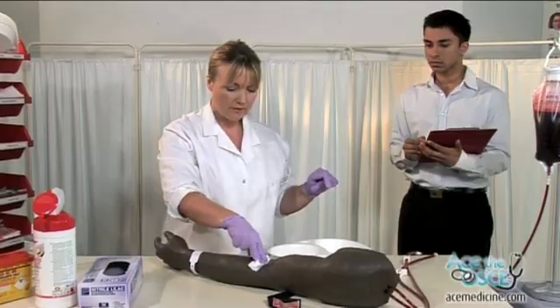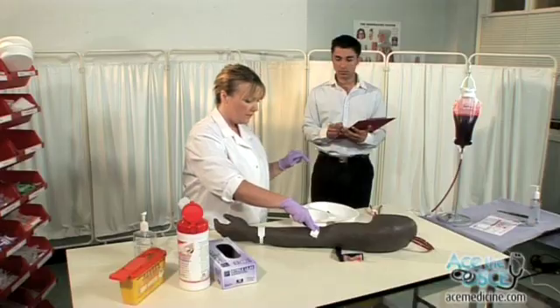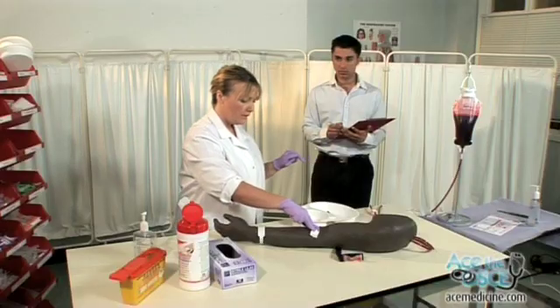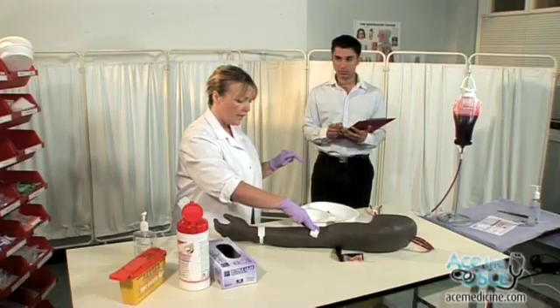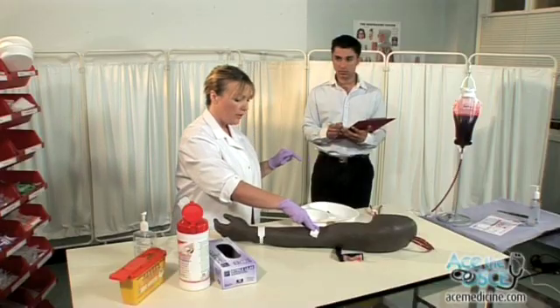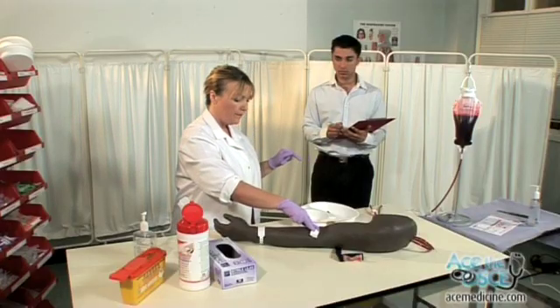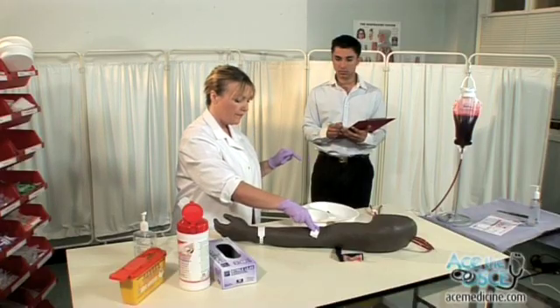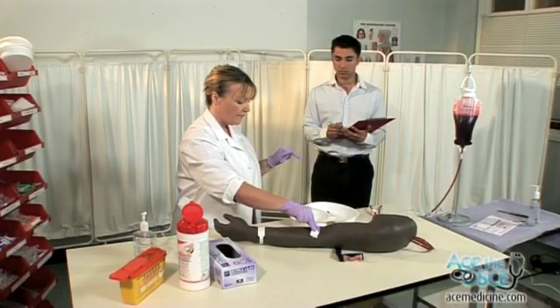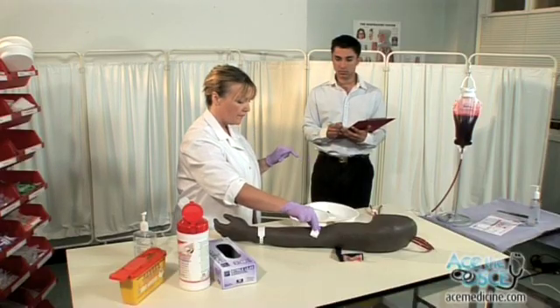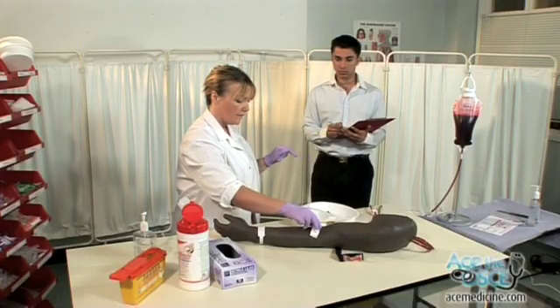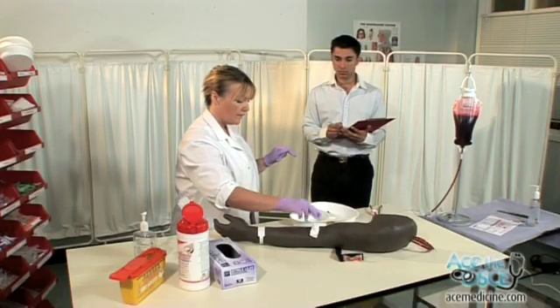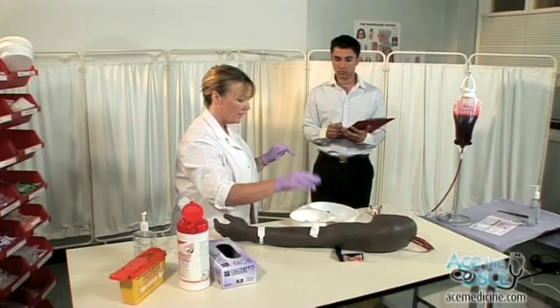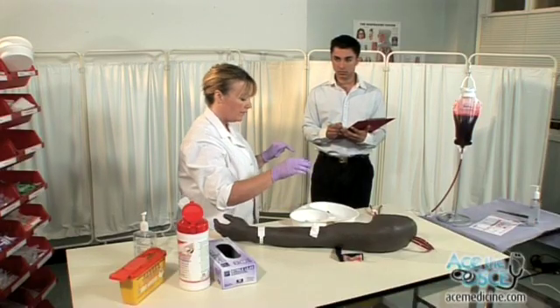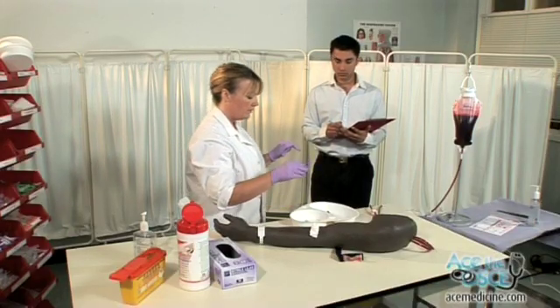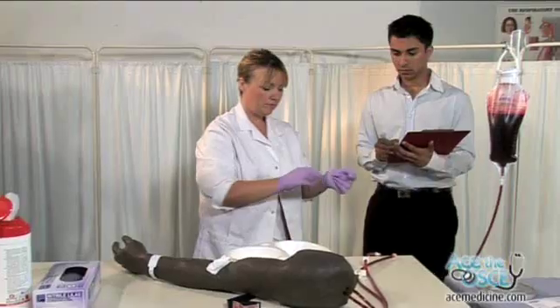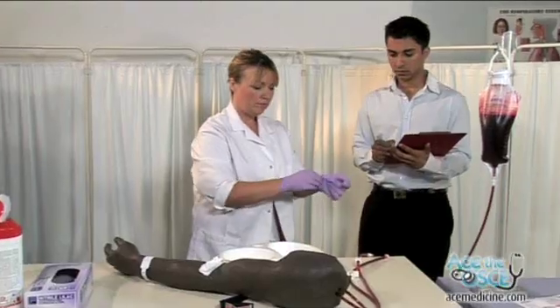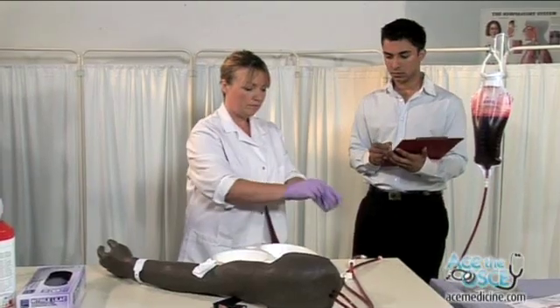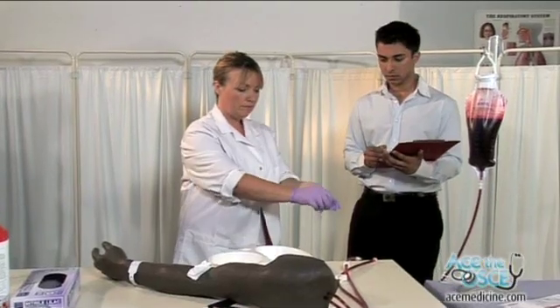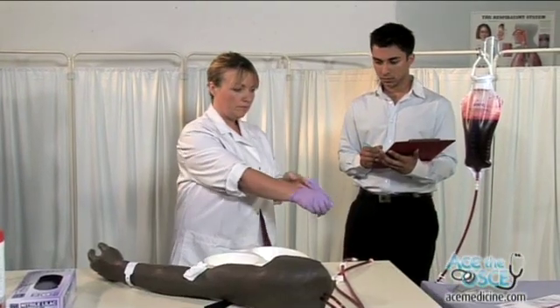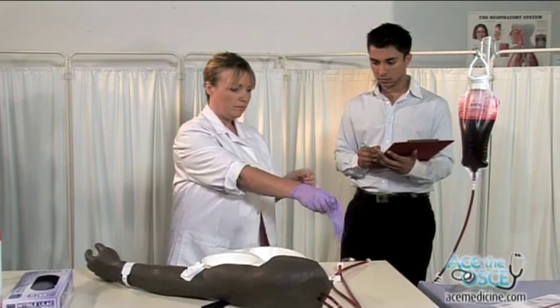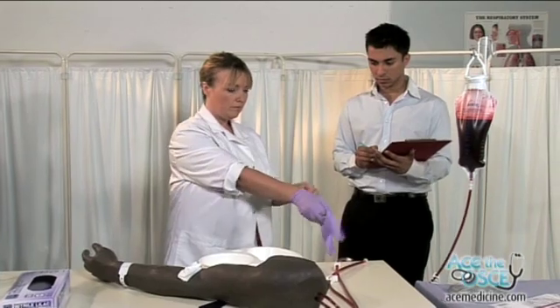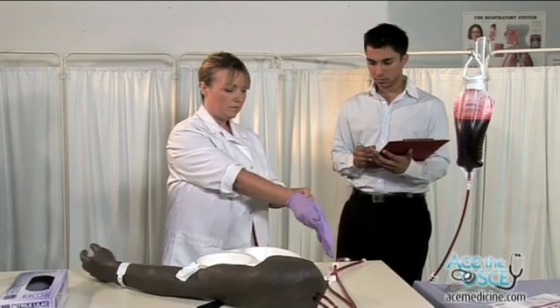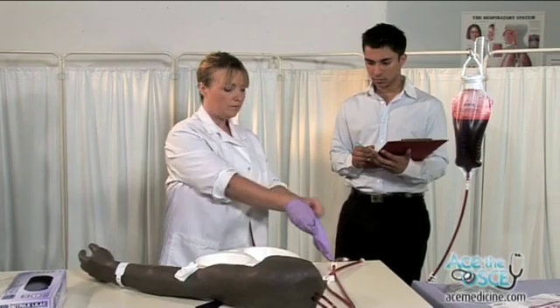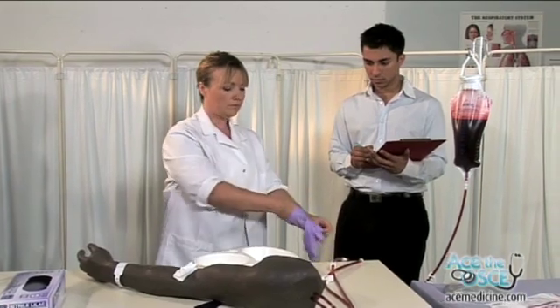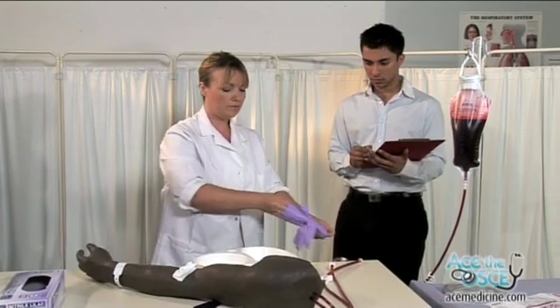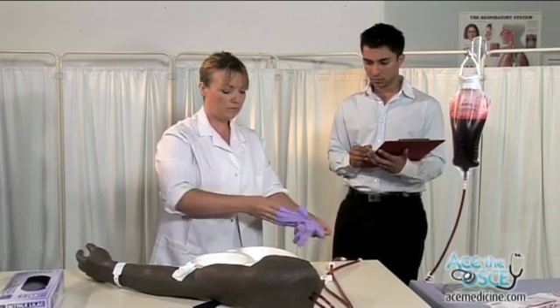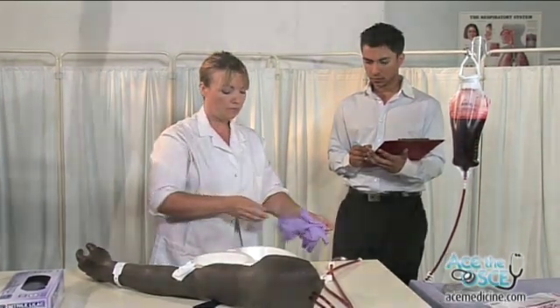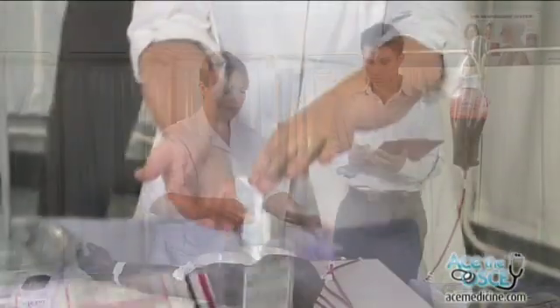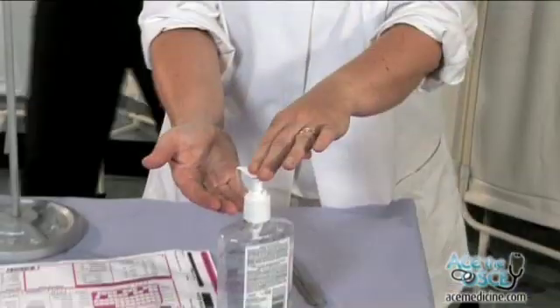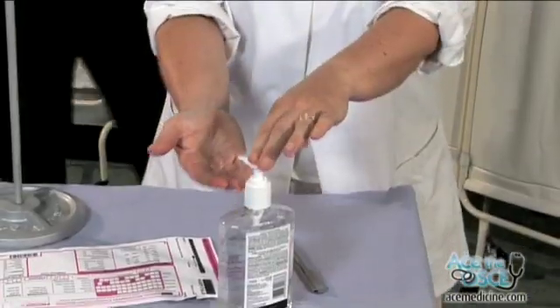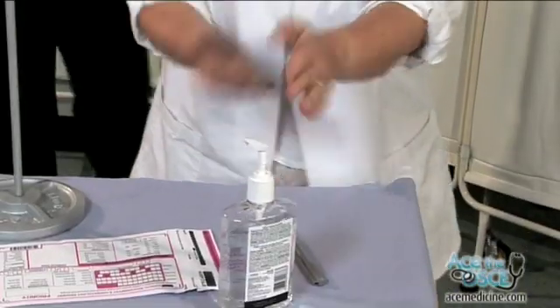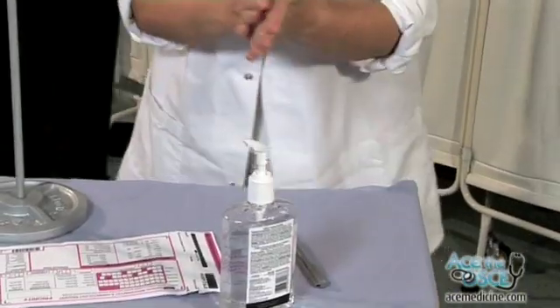Apply gauze to puncture site for one minute. Can you just put some pressure on here, sir? Thank the patient. Thank you. Make them comfortable. Remove your gloves and wash your hands.